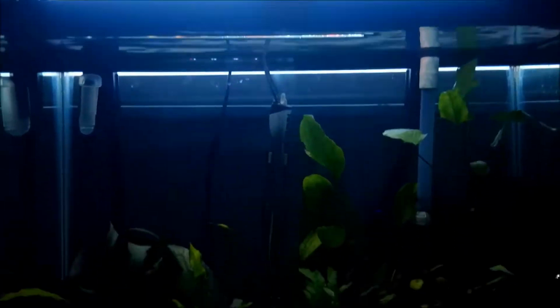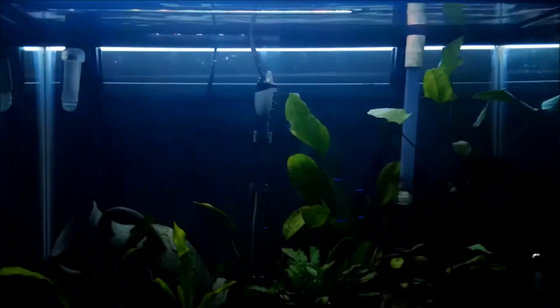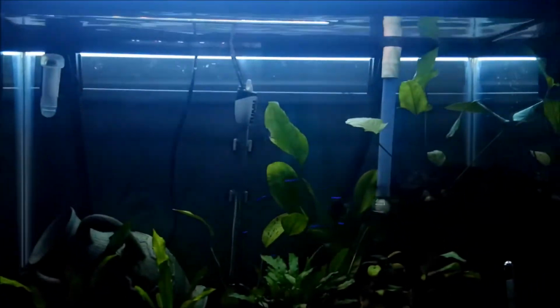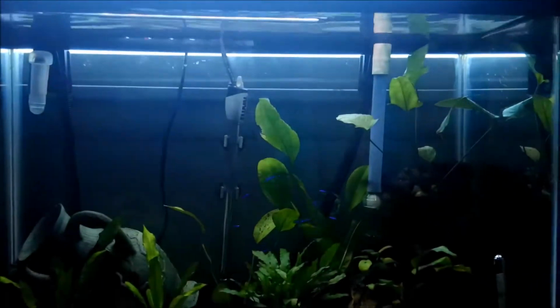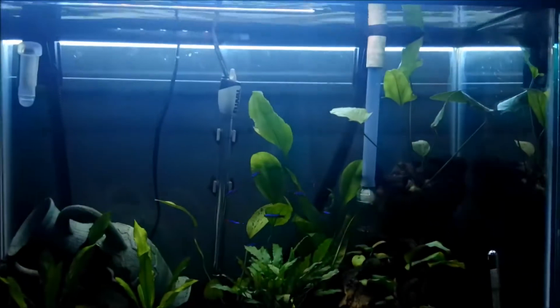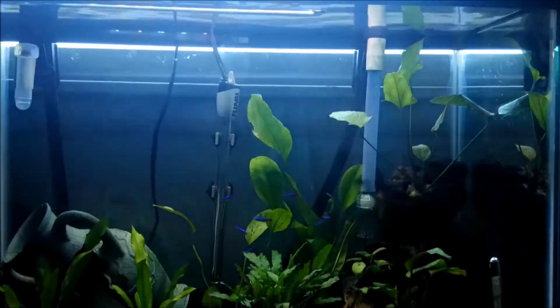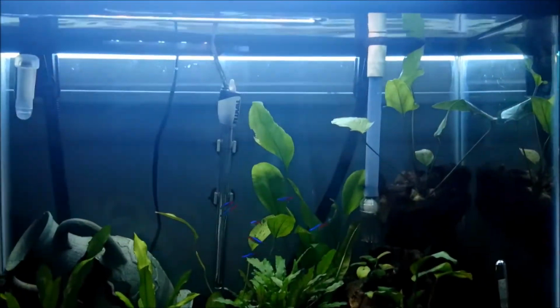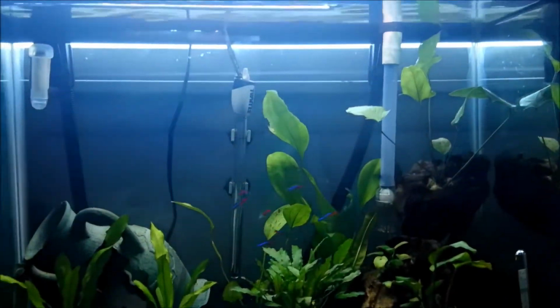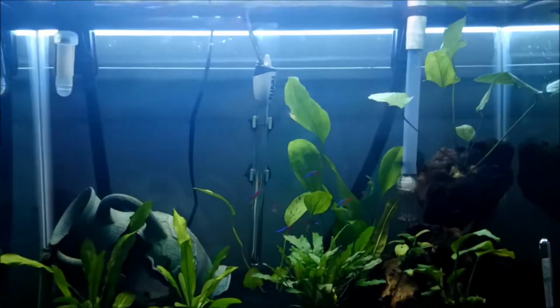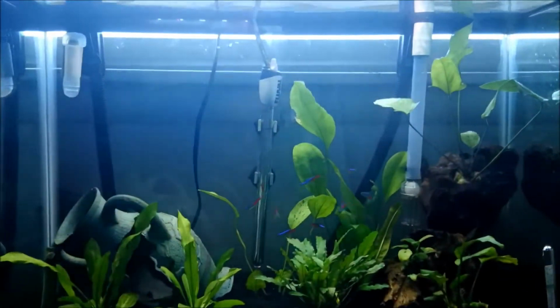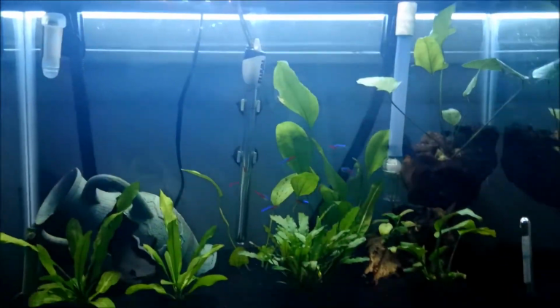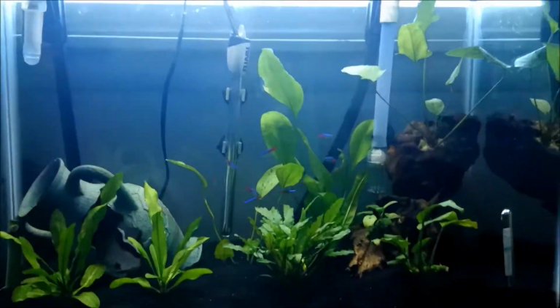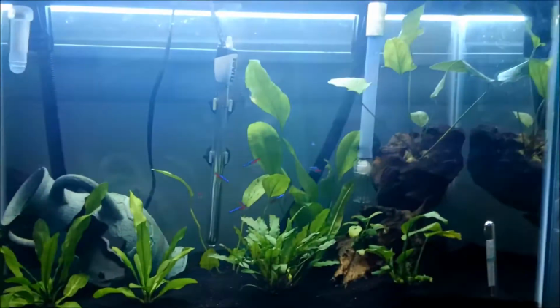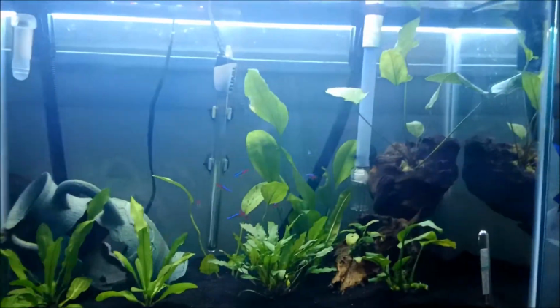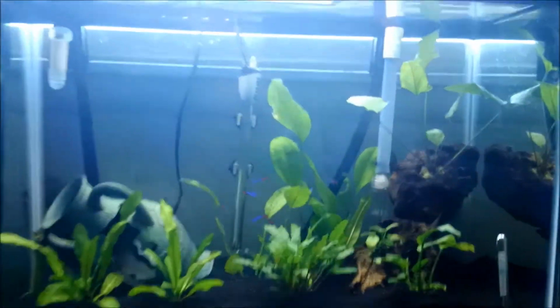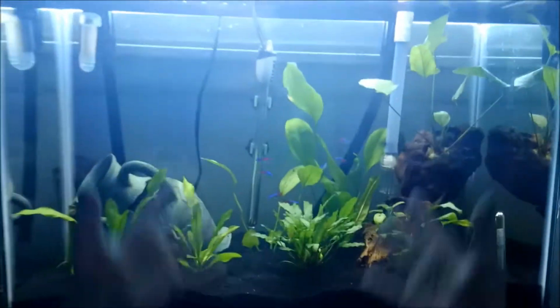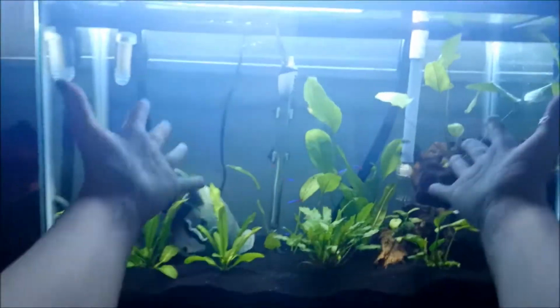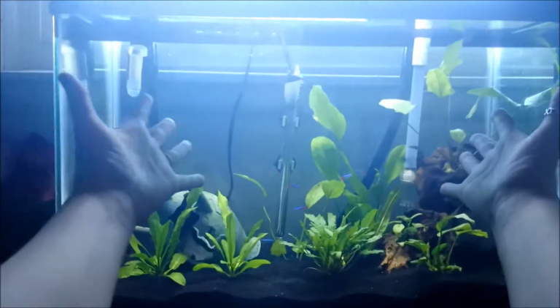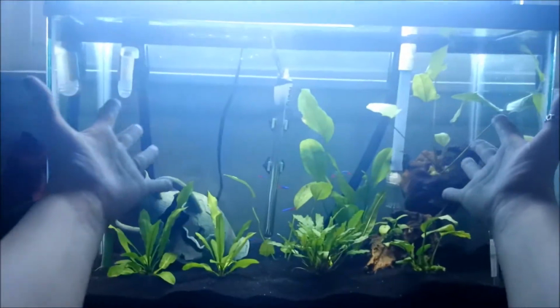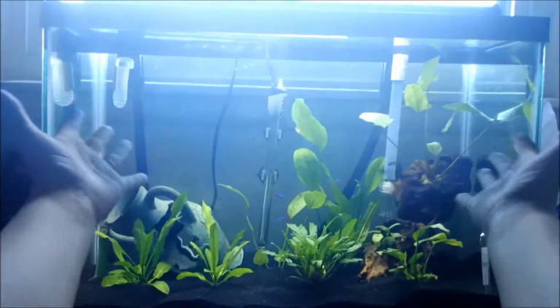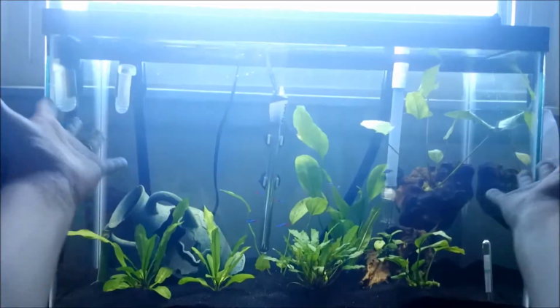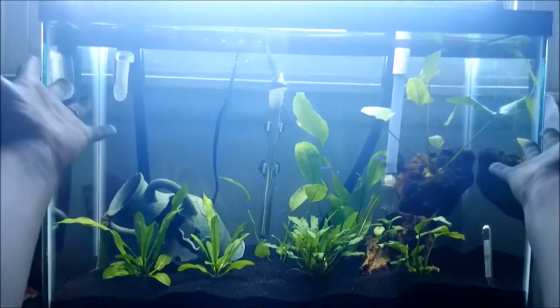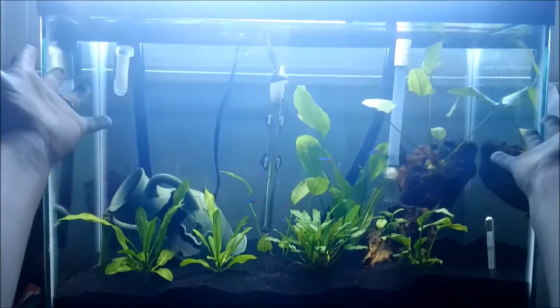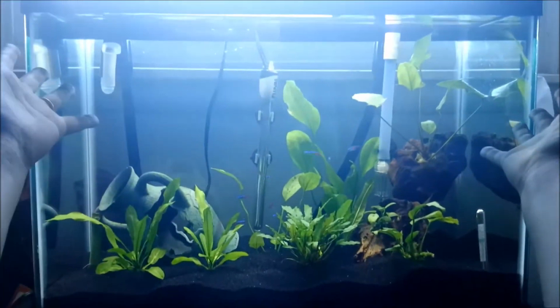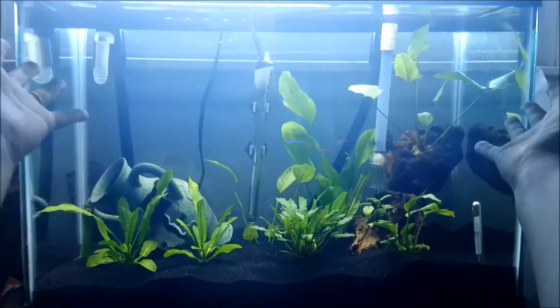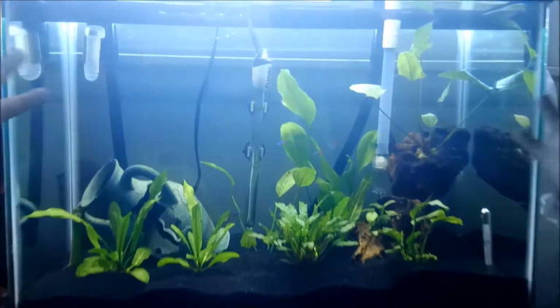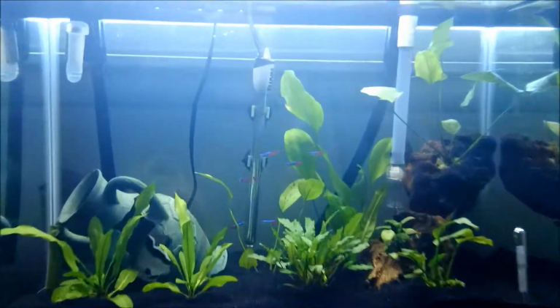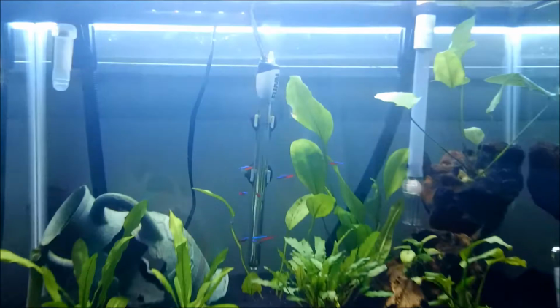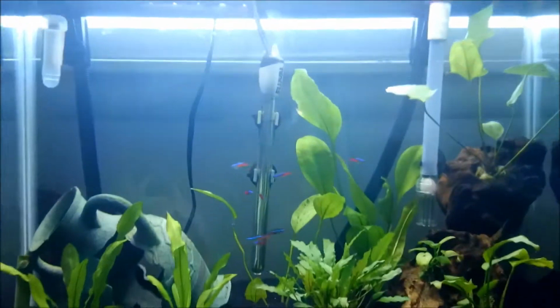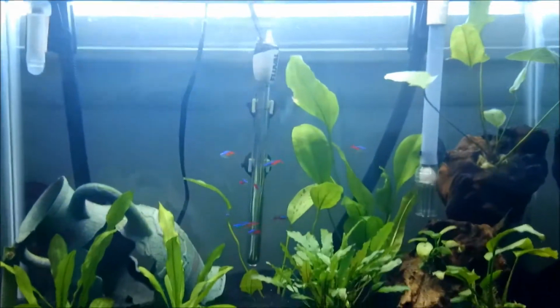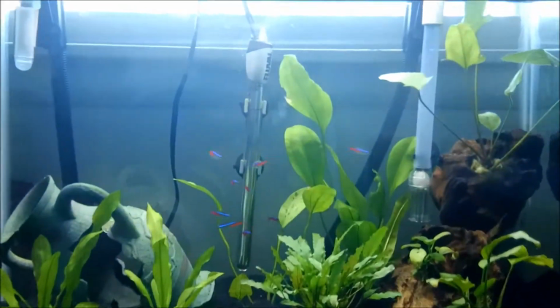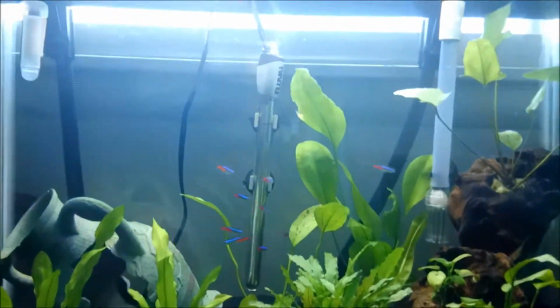Hey guys, NotoriousBunny here with a little fish update because, look, I have different fish in here.